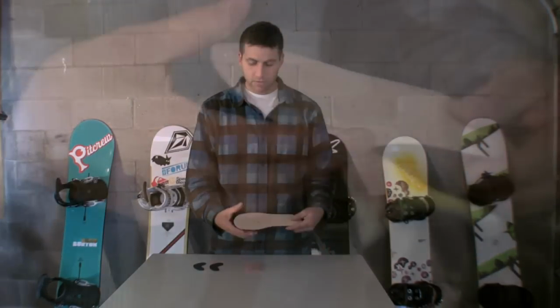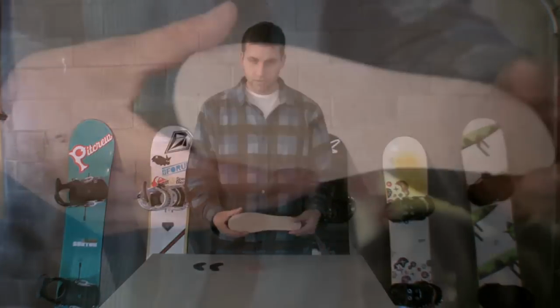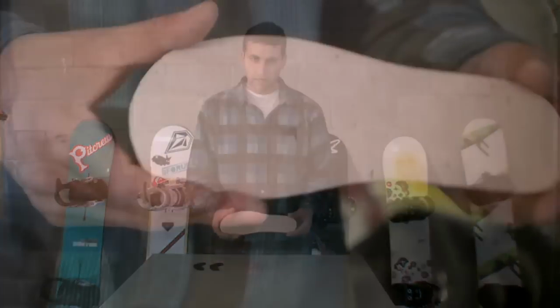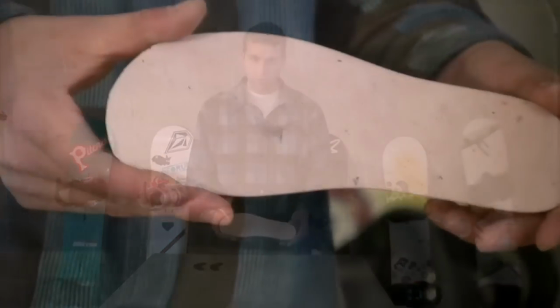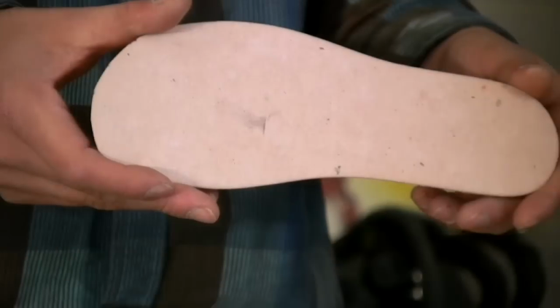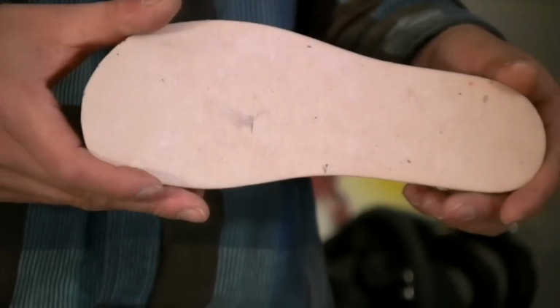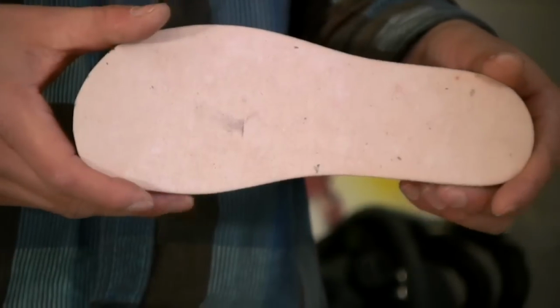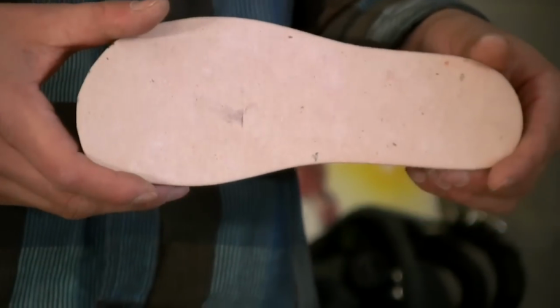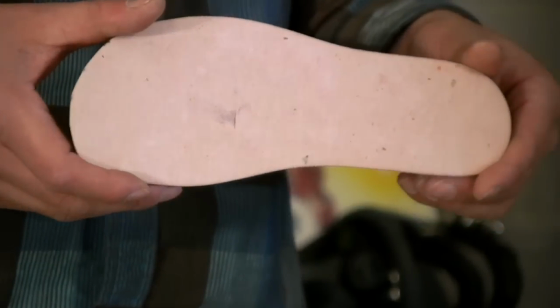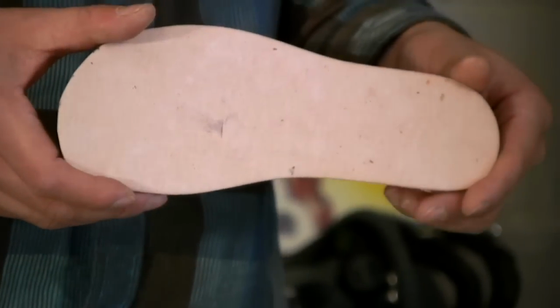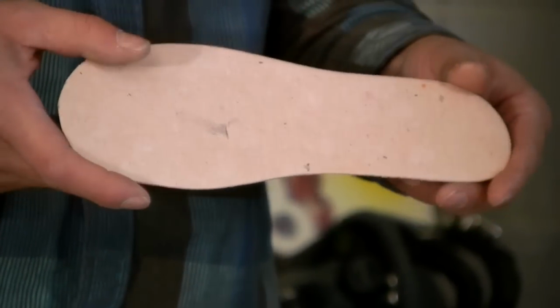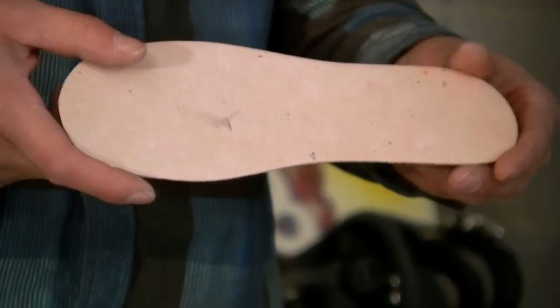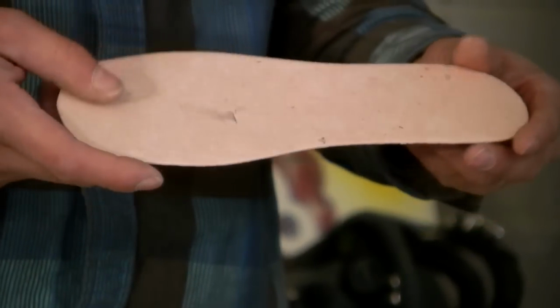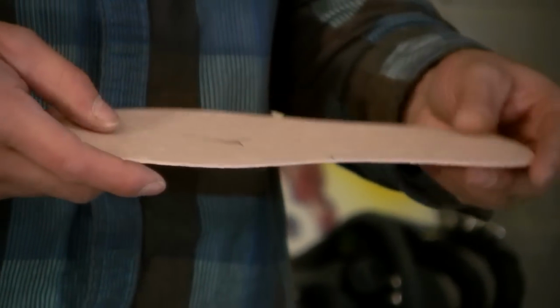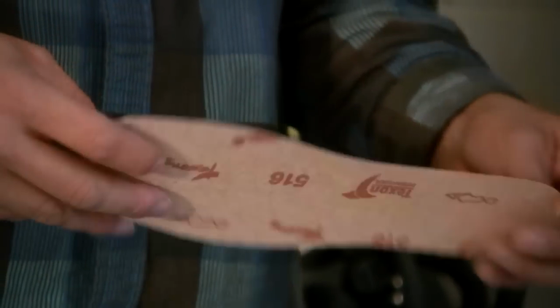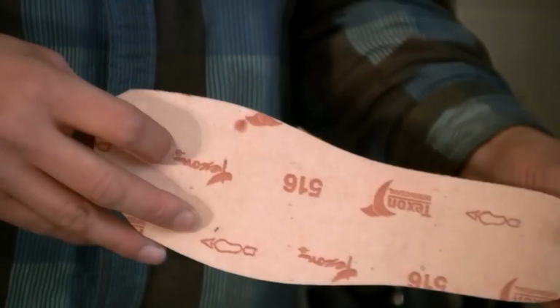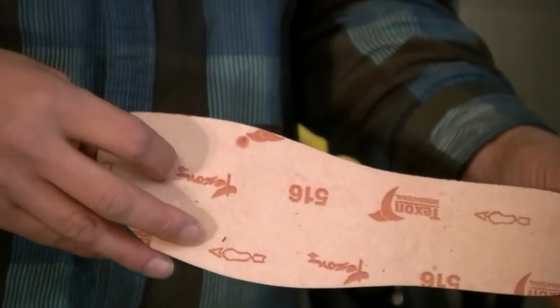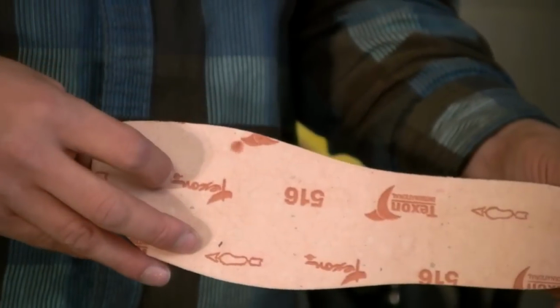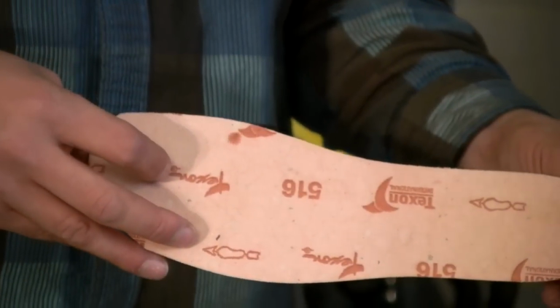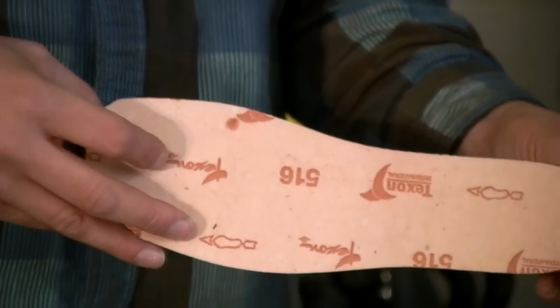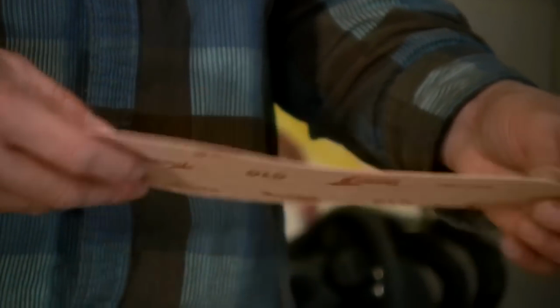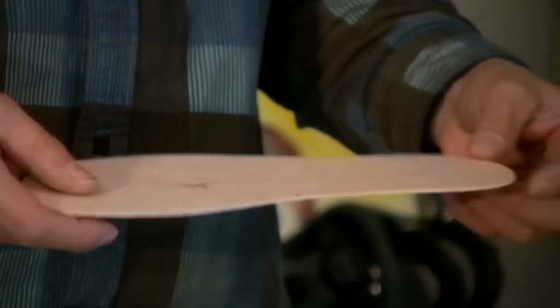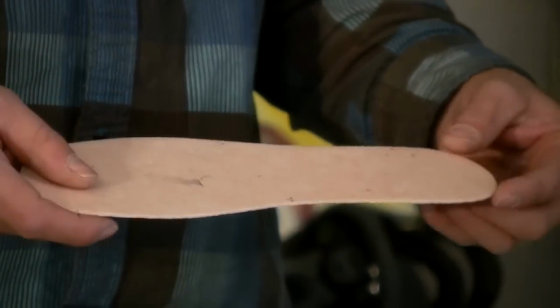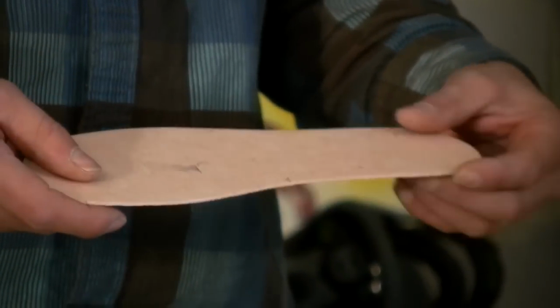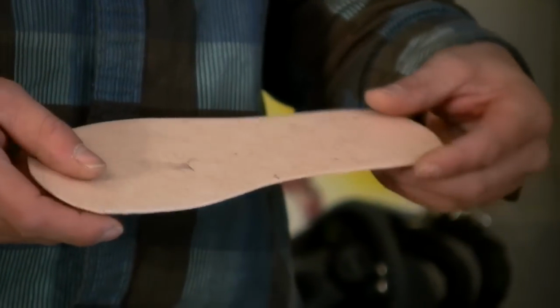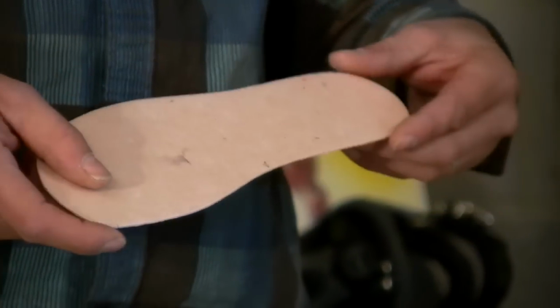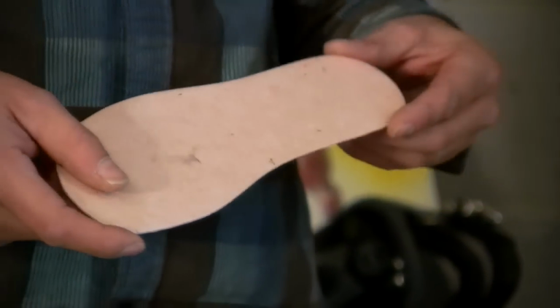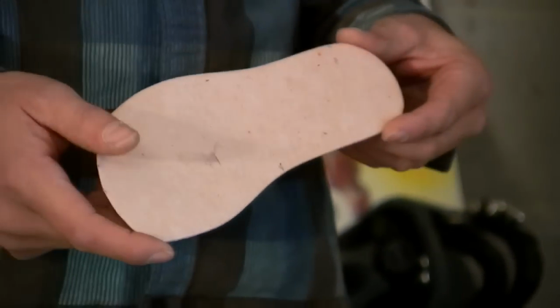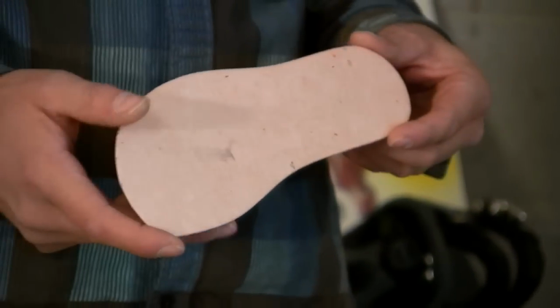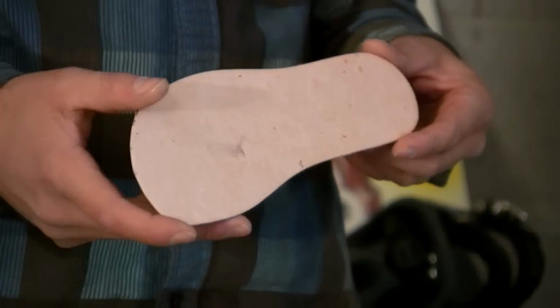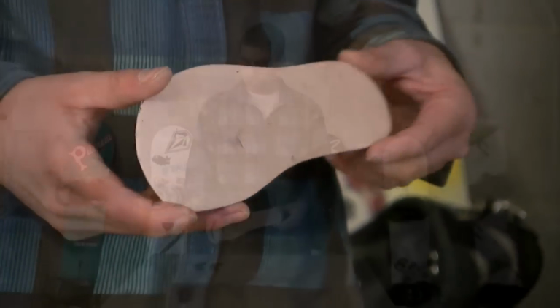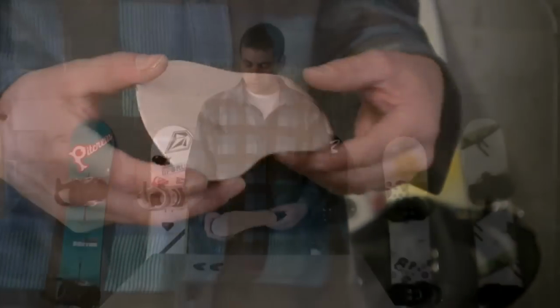An insole blank takes up a half size in the boot and goes right underneath the insole.